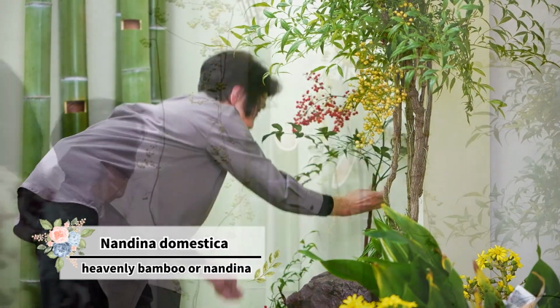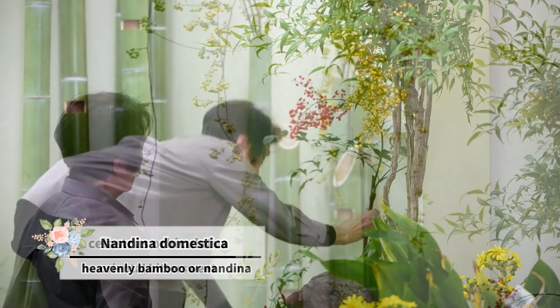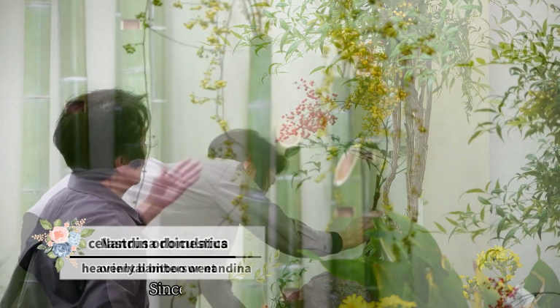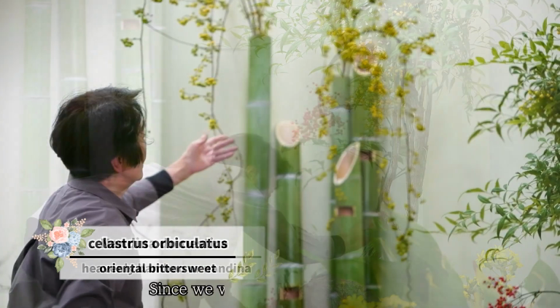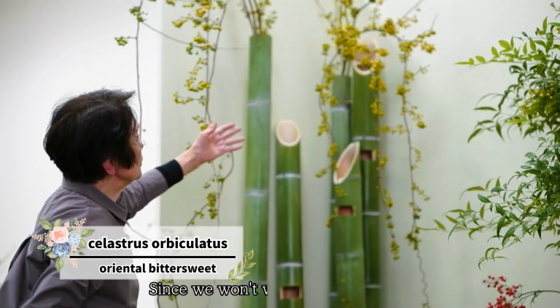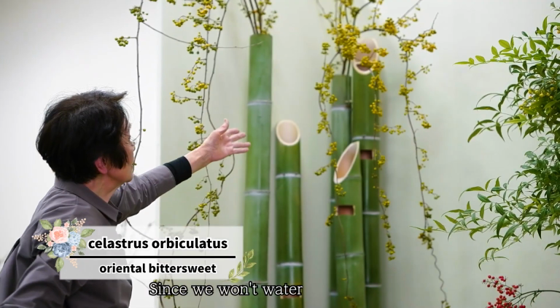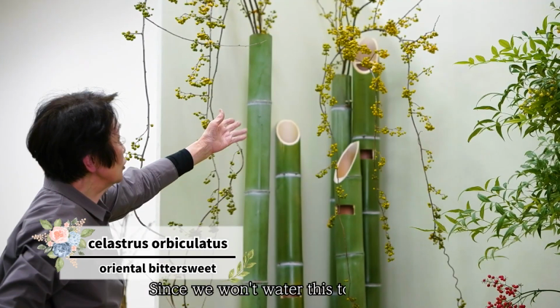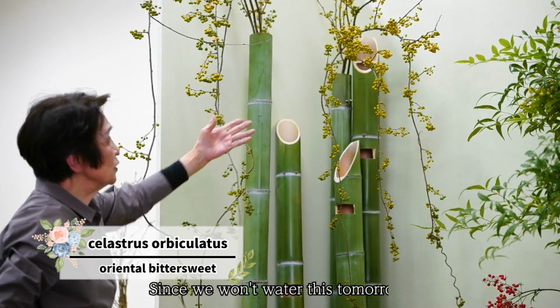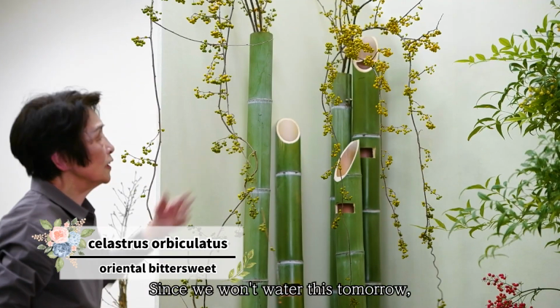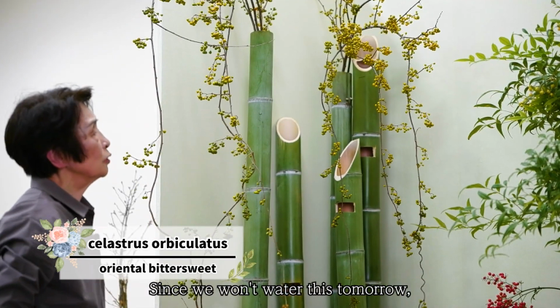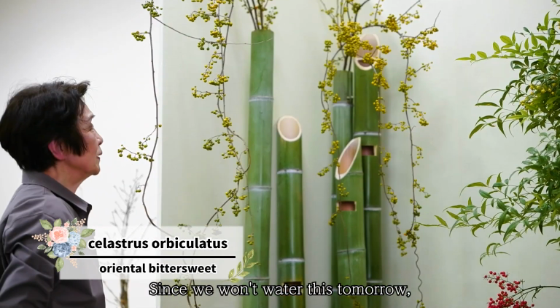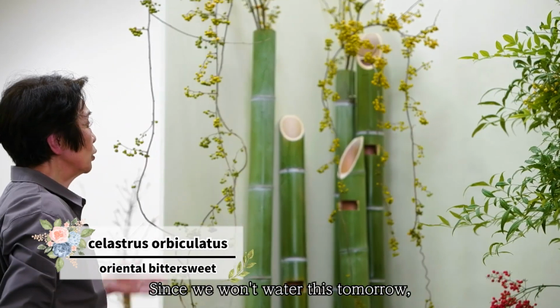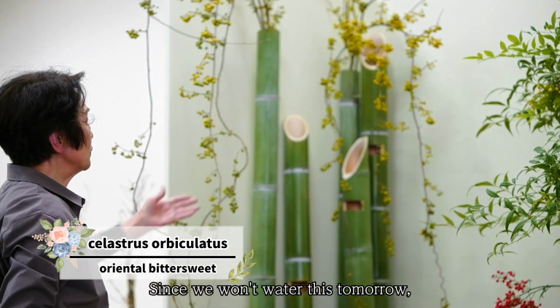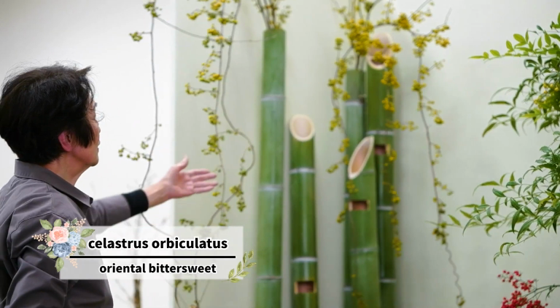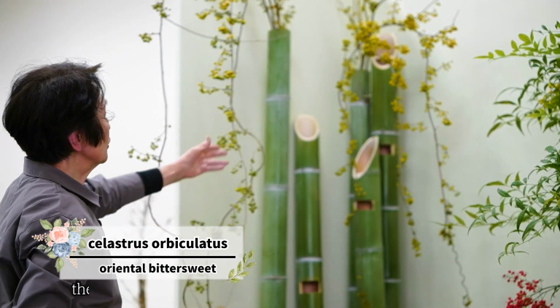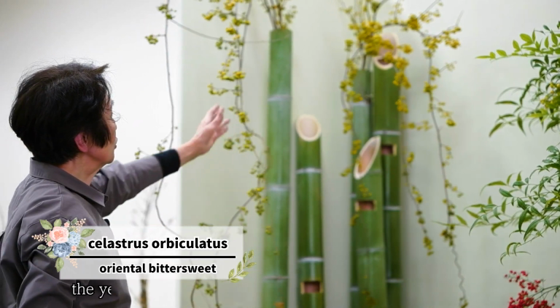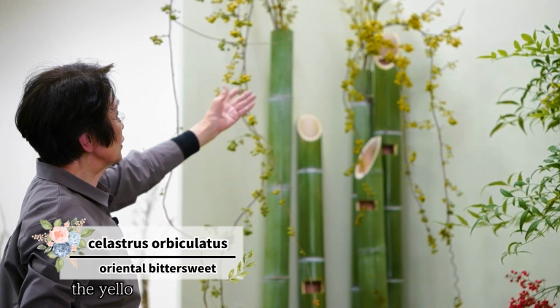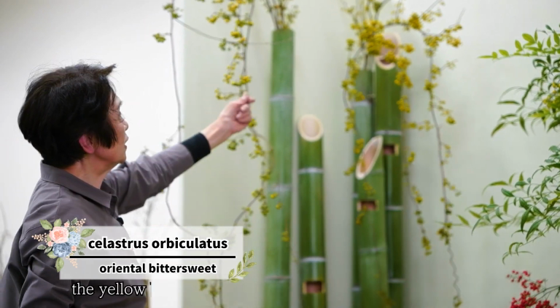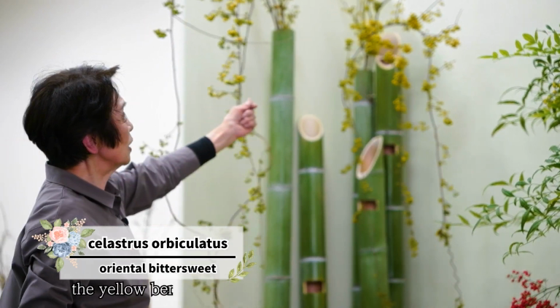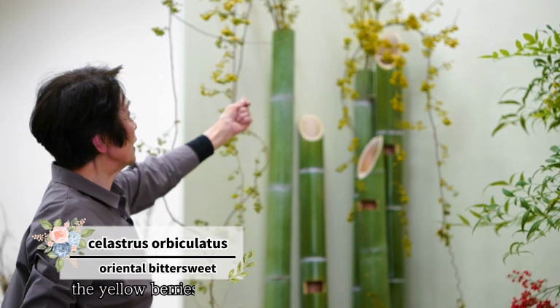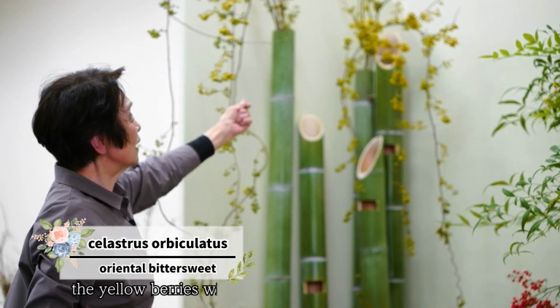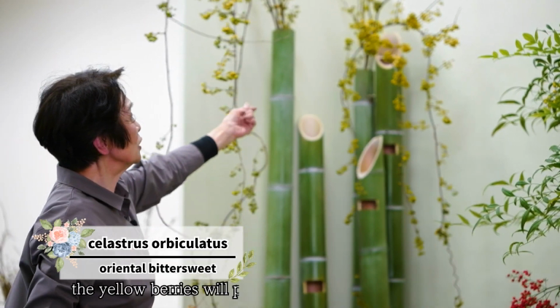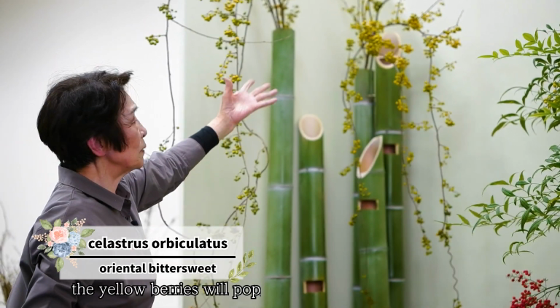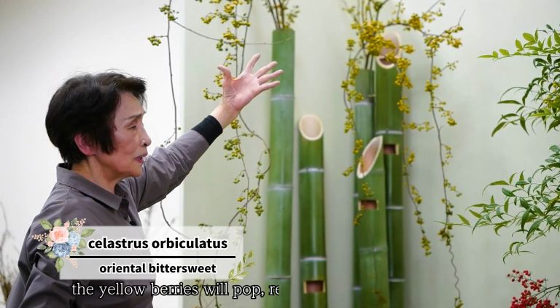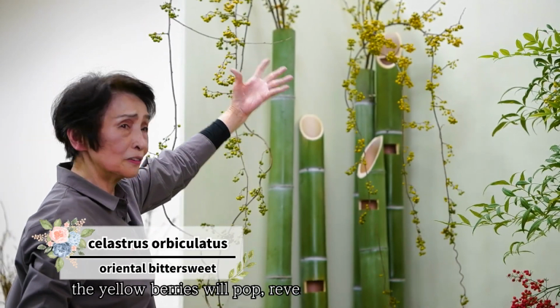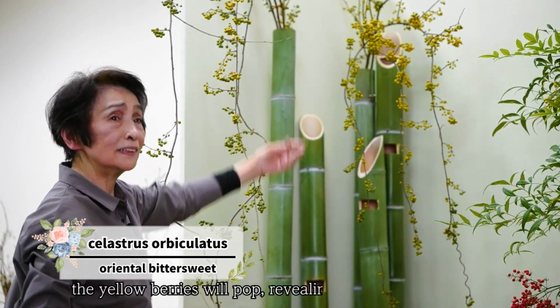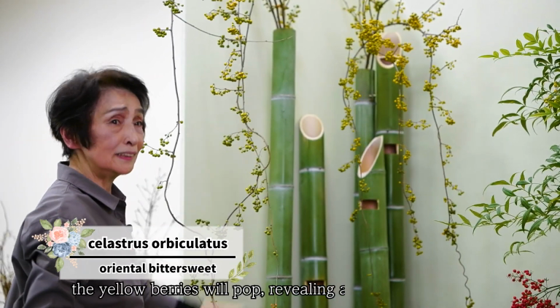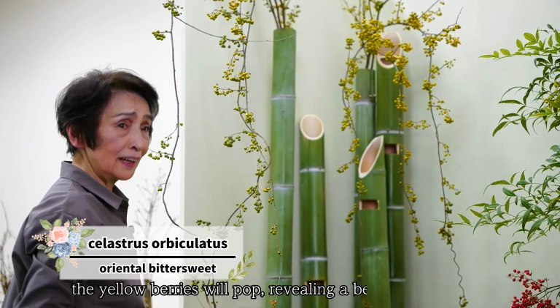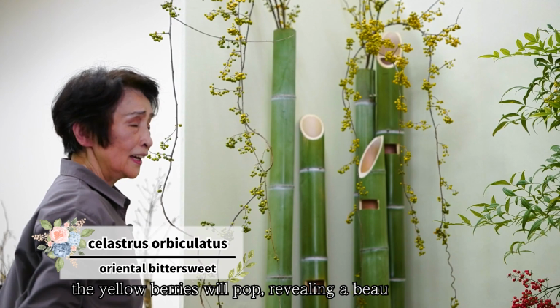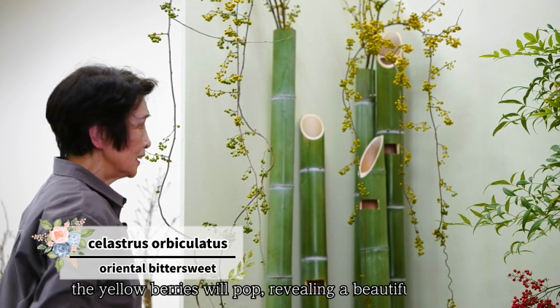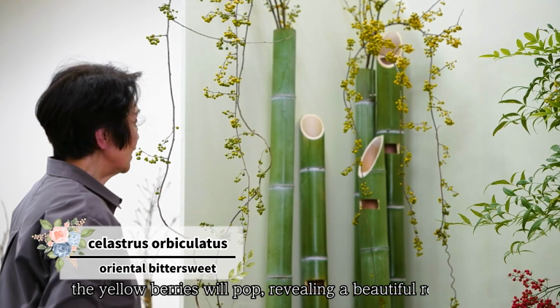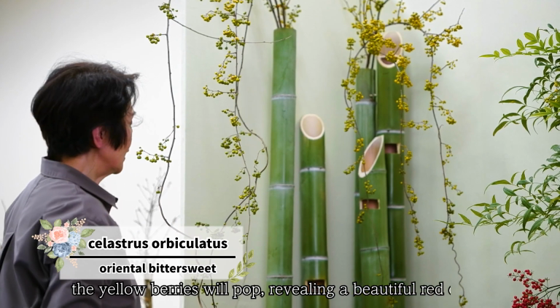Since we won't water this tomorrow, the yellow berries will pop, revealing a beautiful red color.